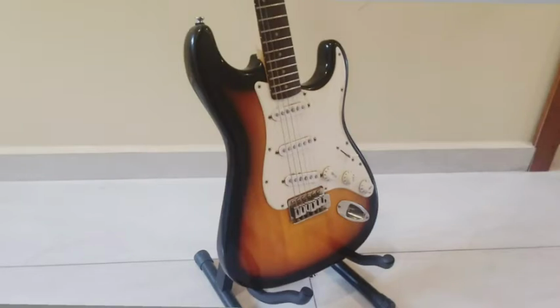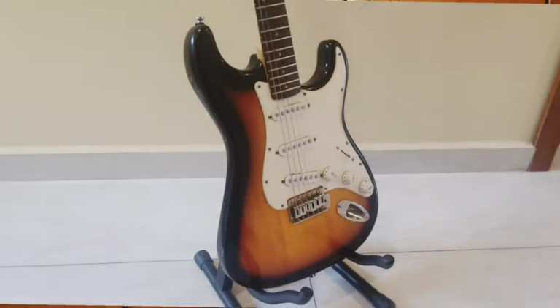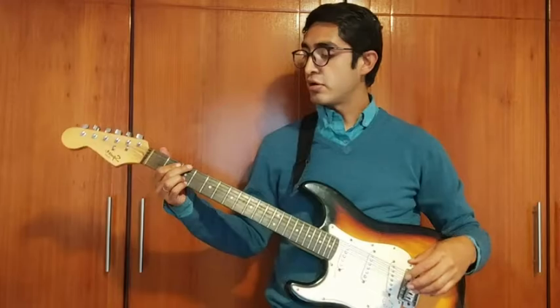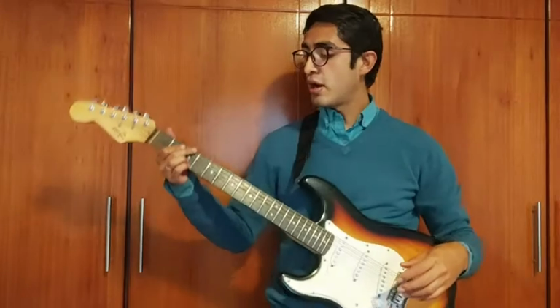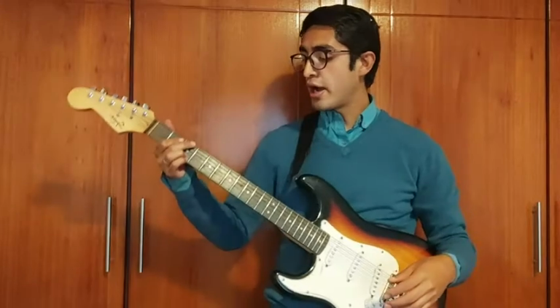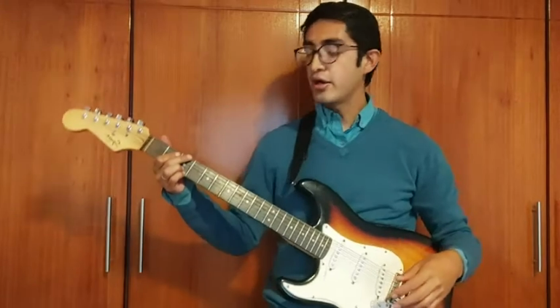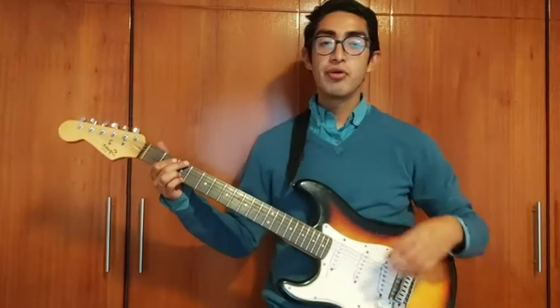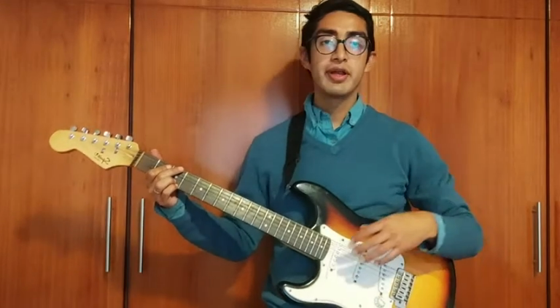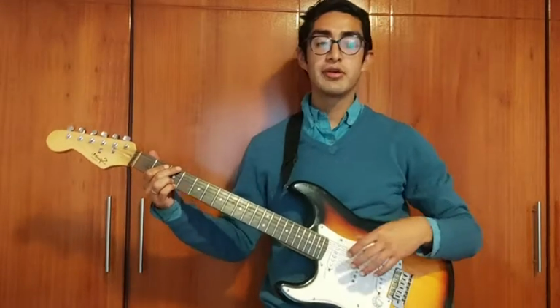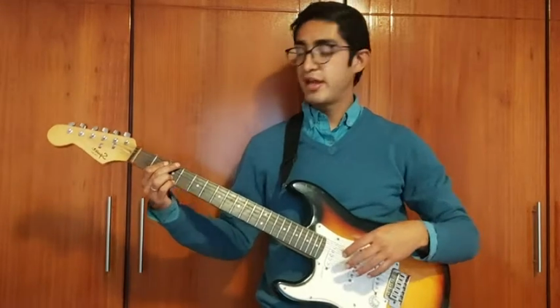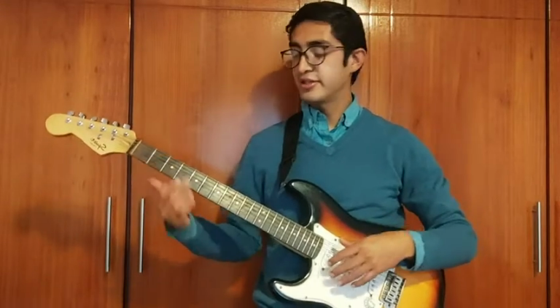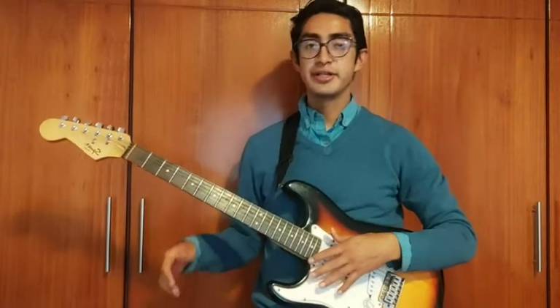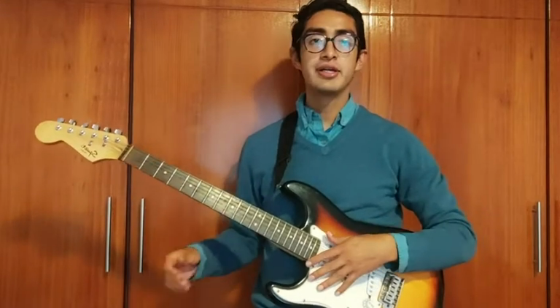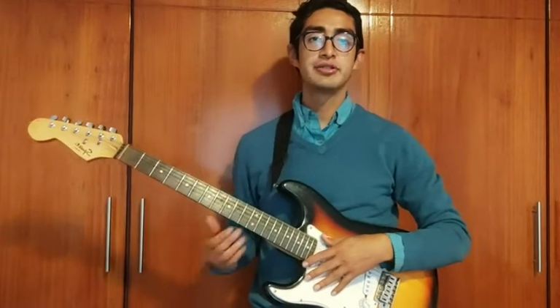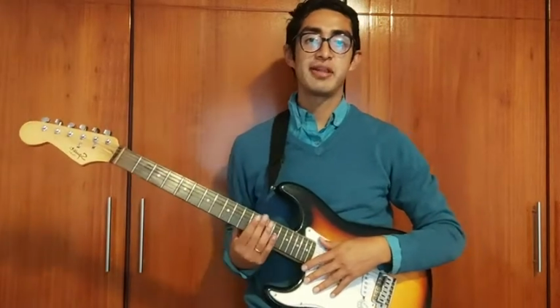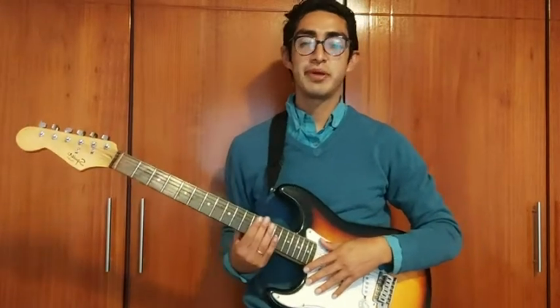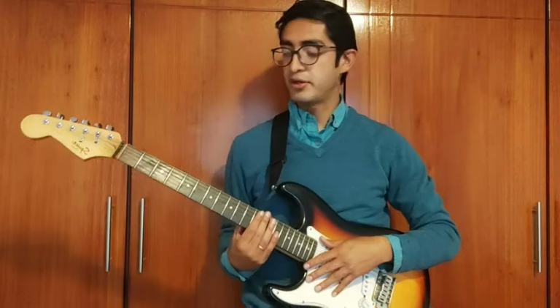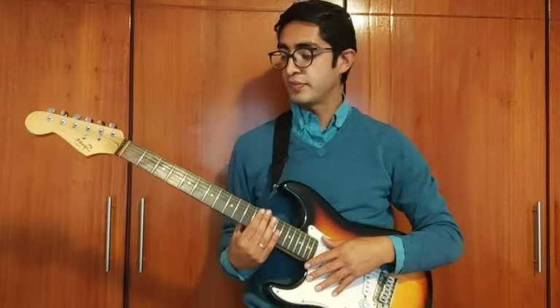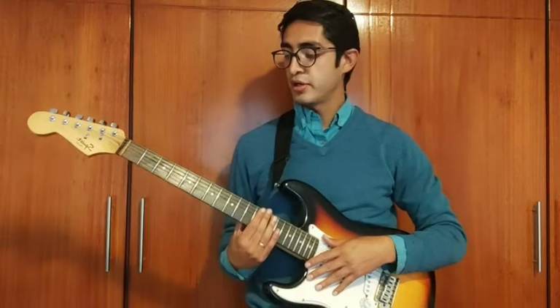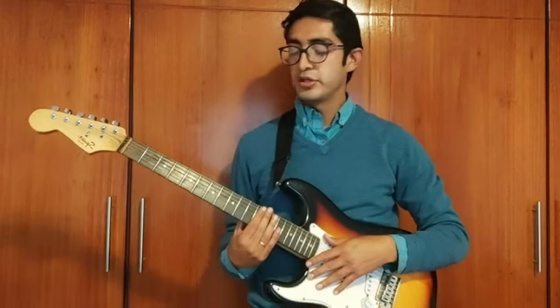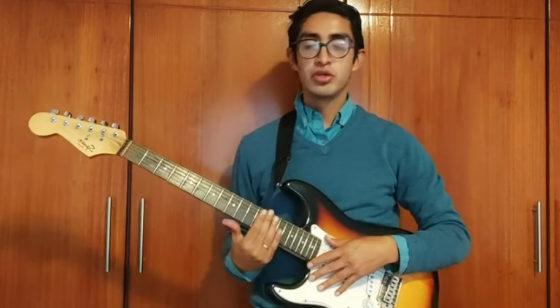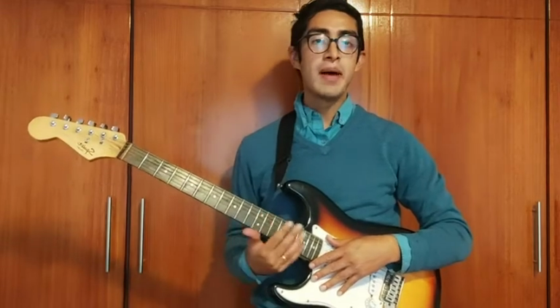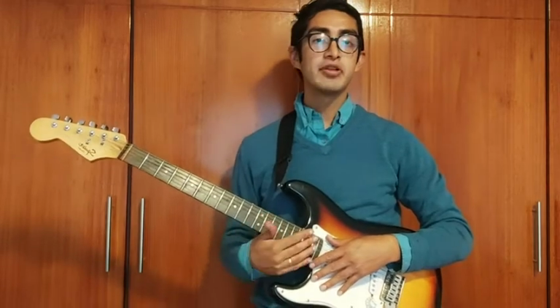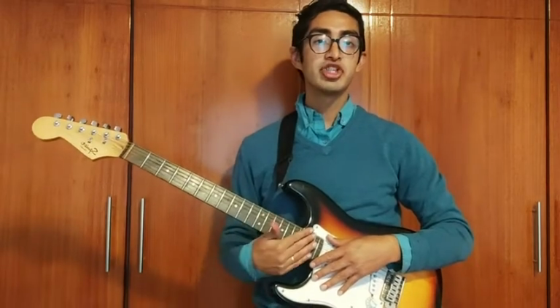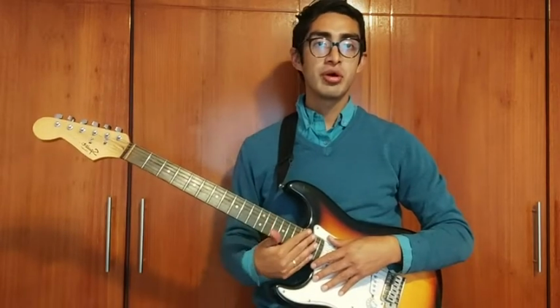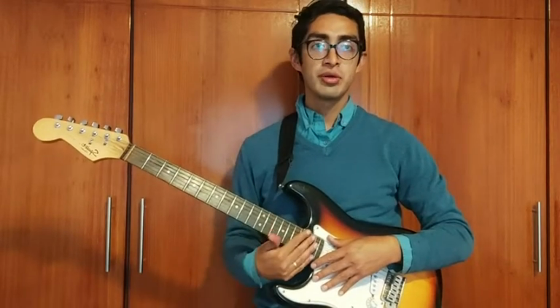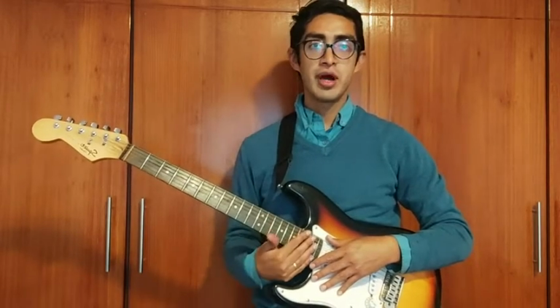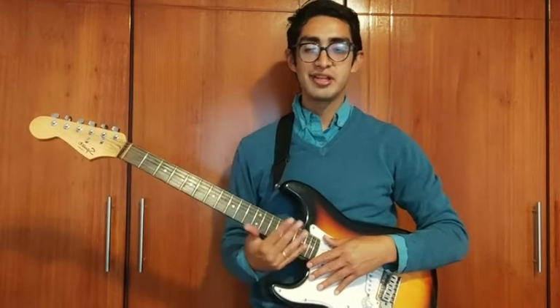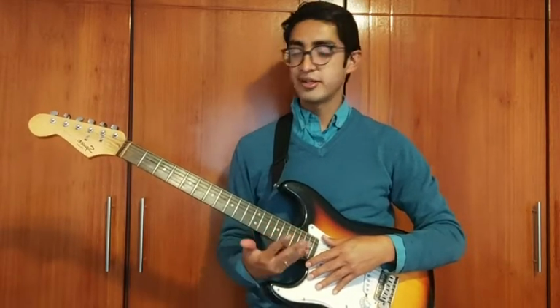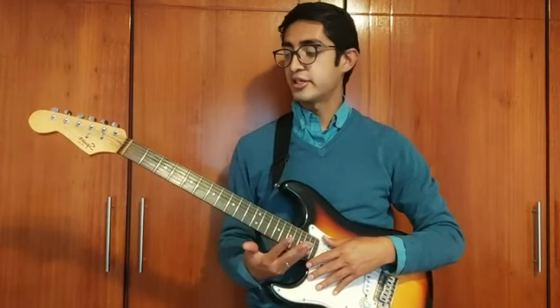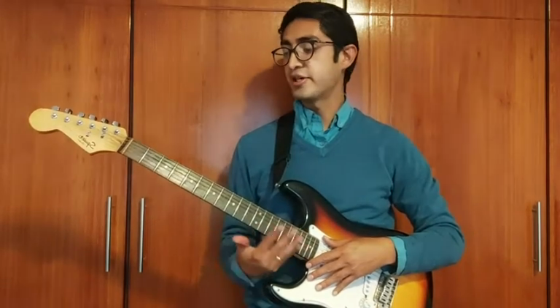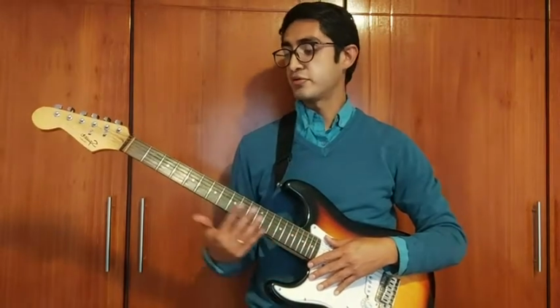I already connected the guitar to the speaker, so I'm going to show you how this guitar sounds.